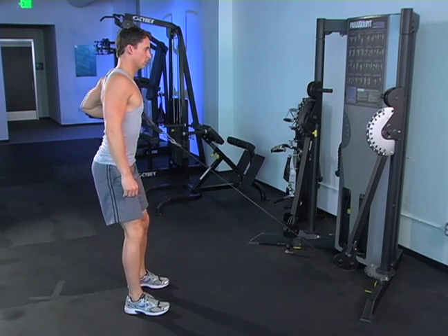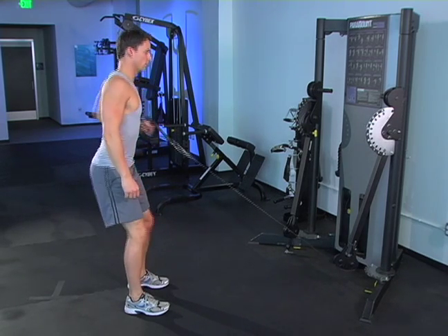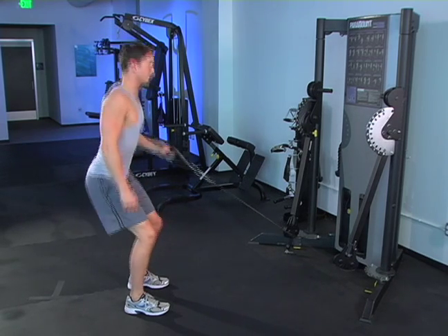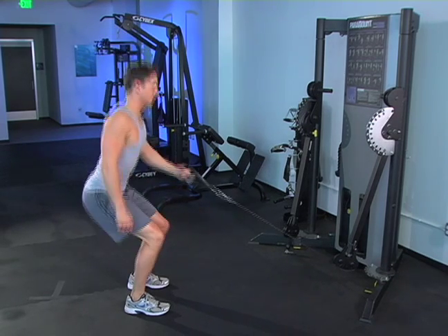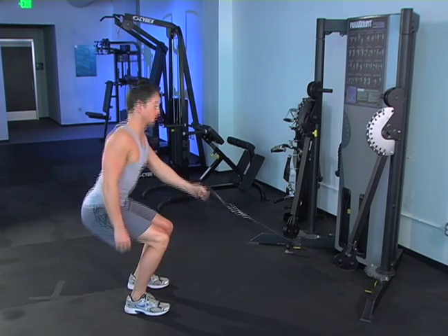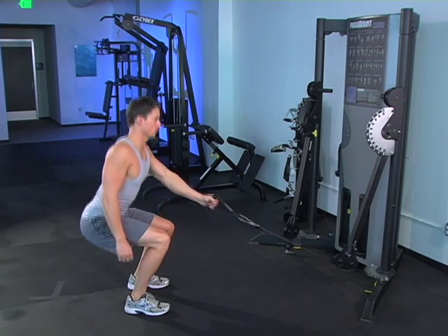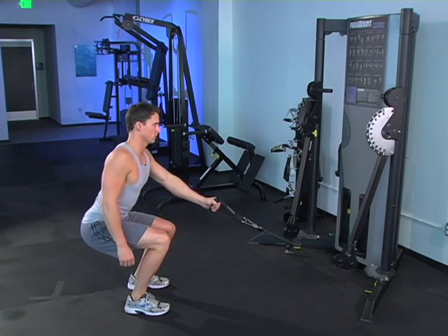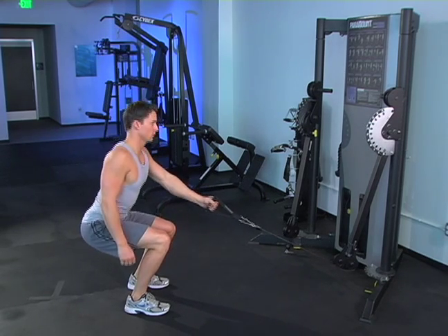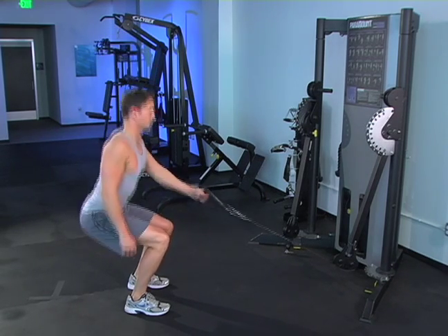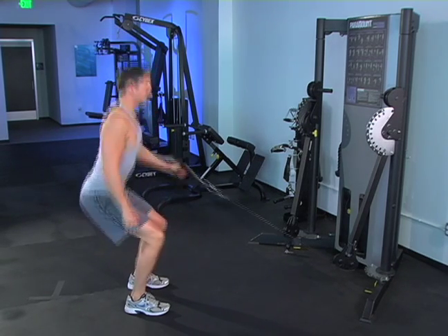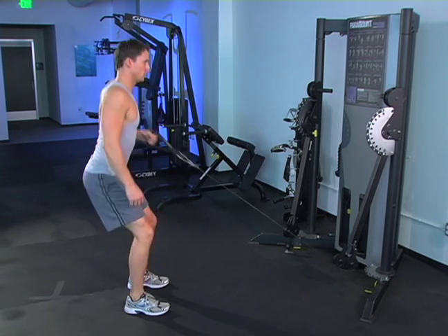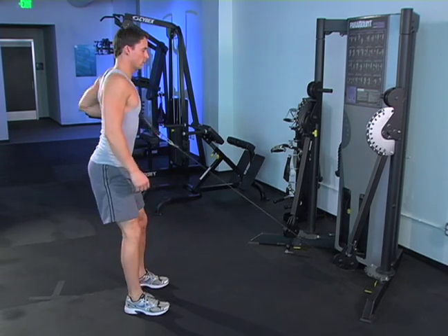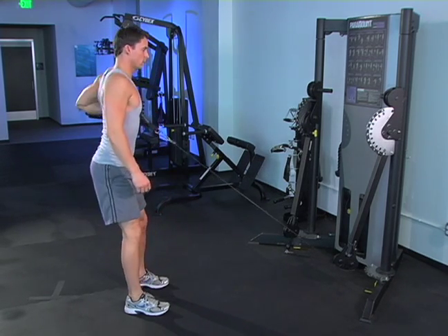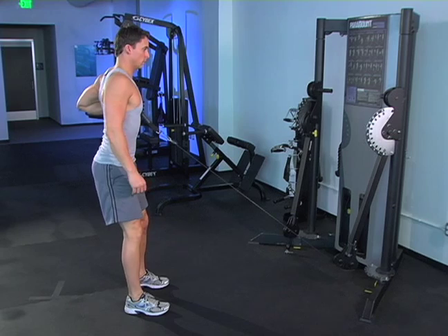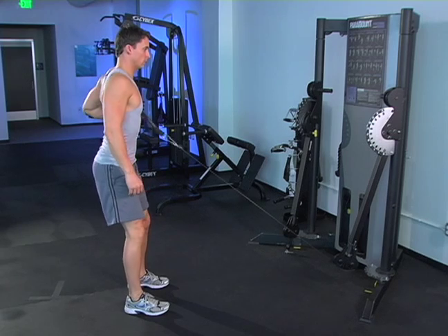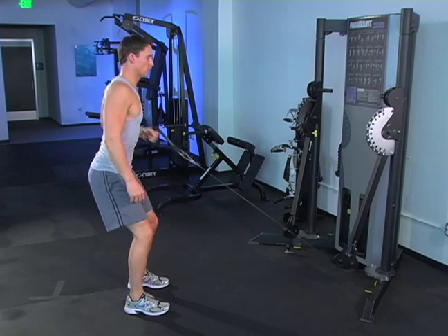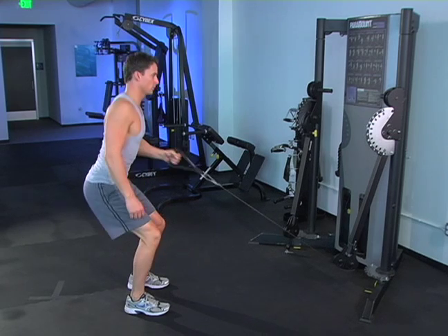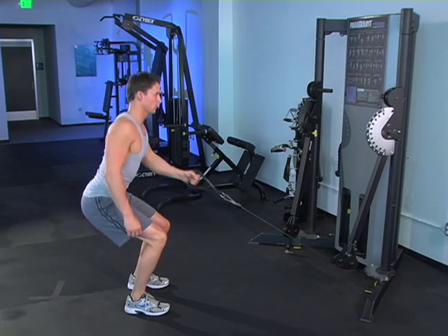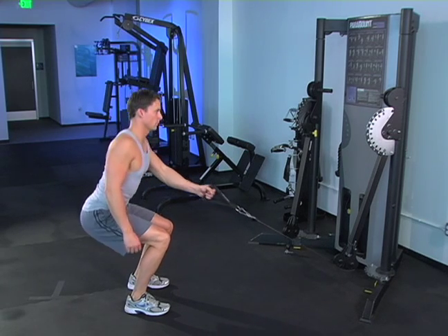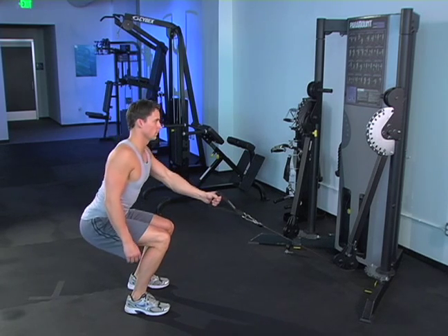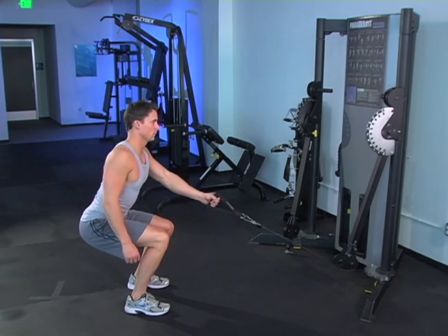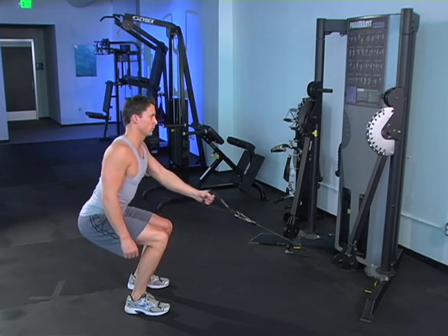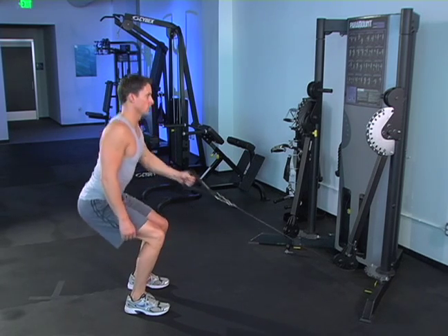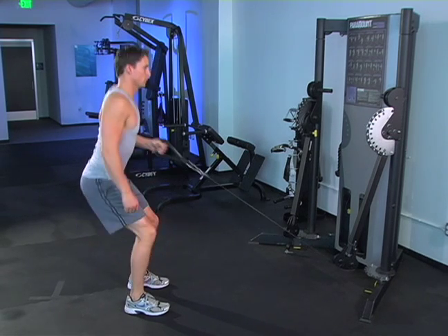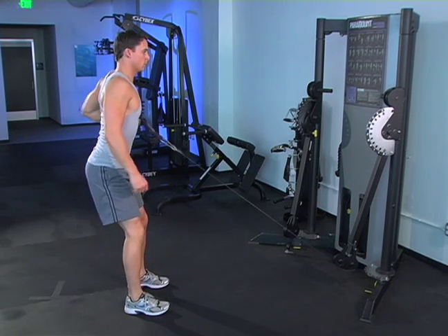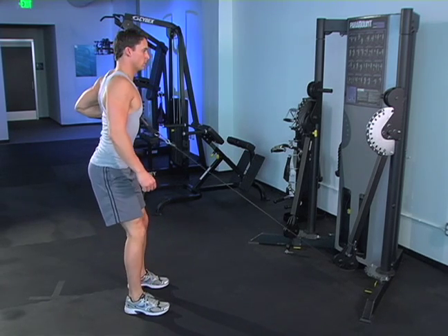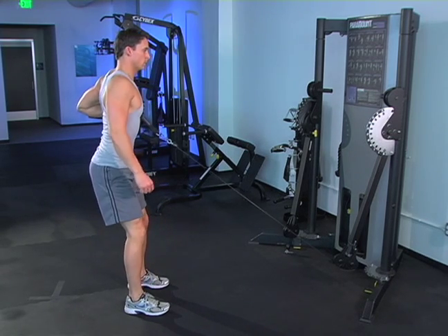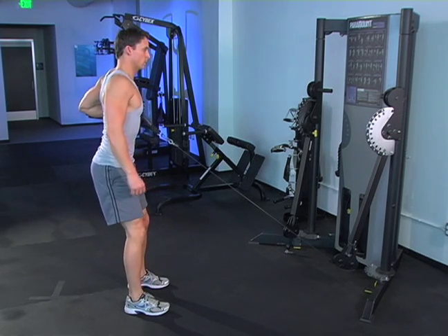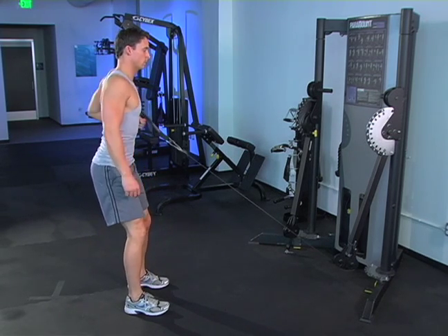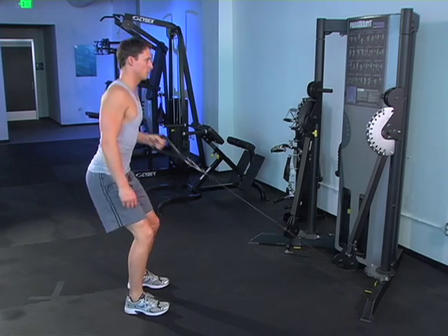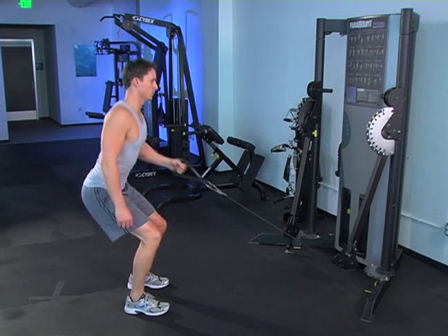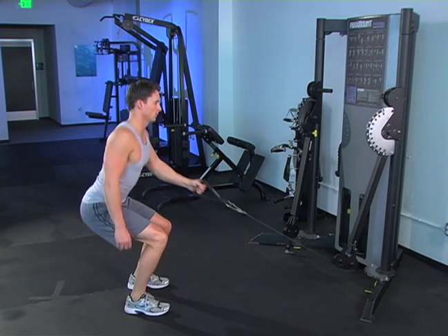When doing the cable rows, retract your shoulder blades. Do a full set with one arm and then switch arms and repeat.